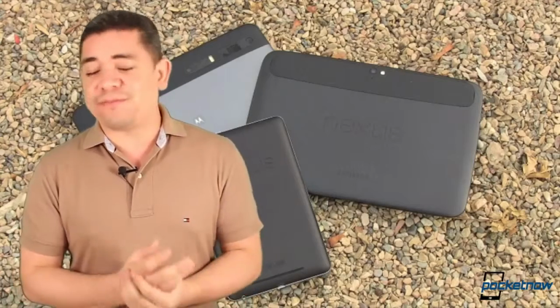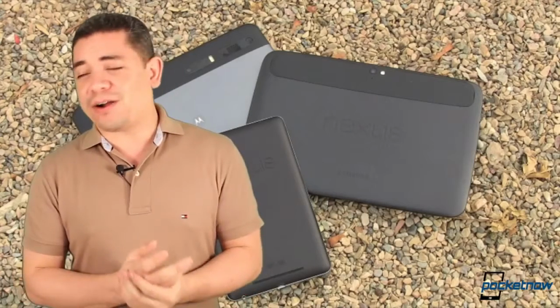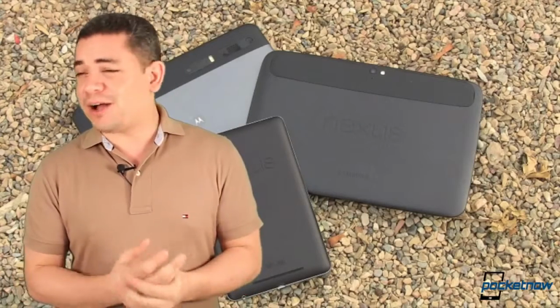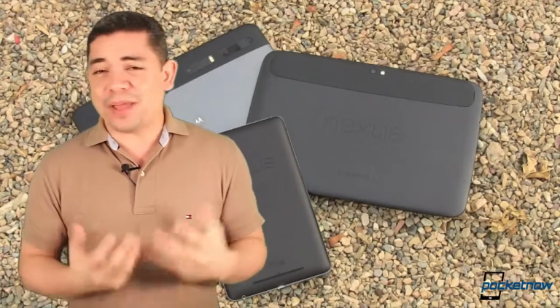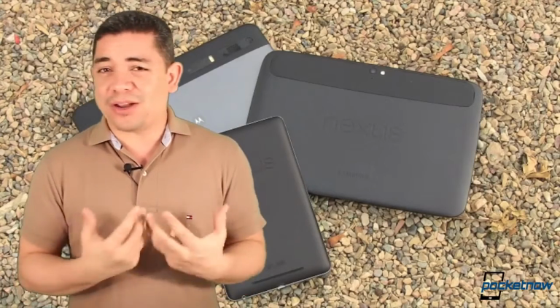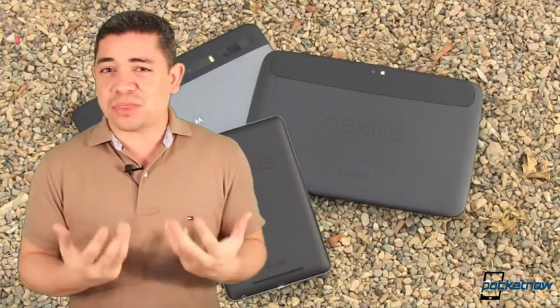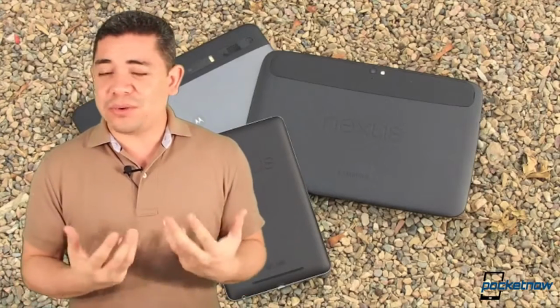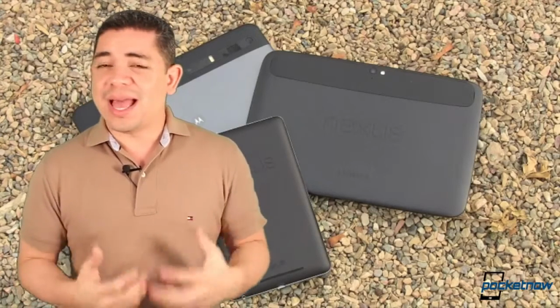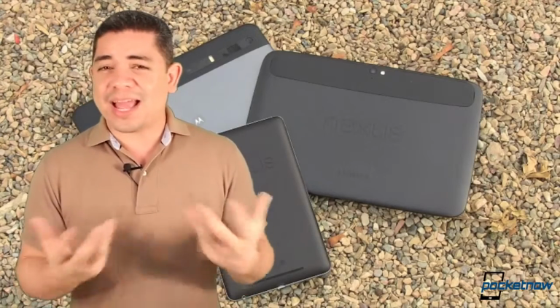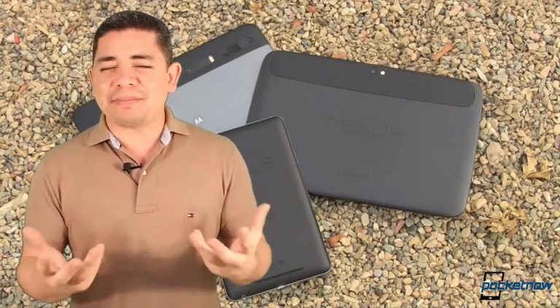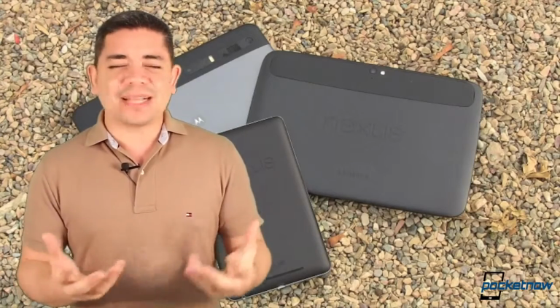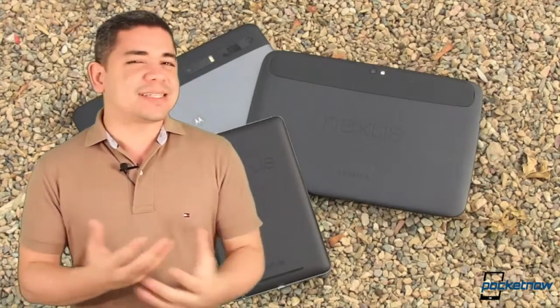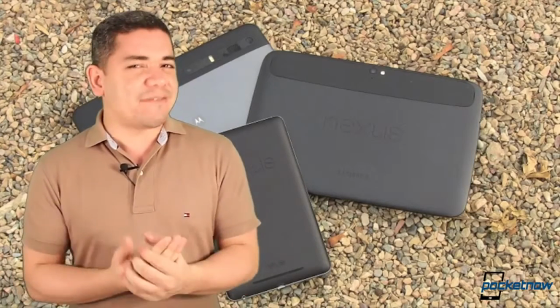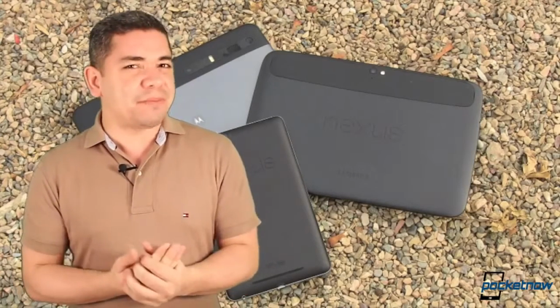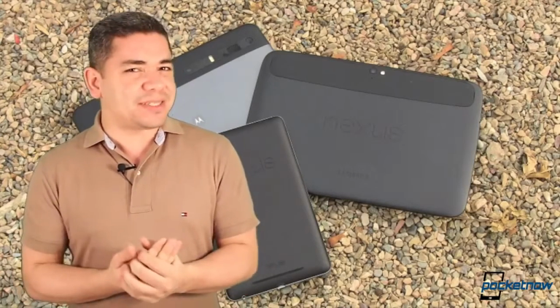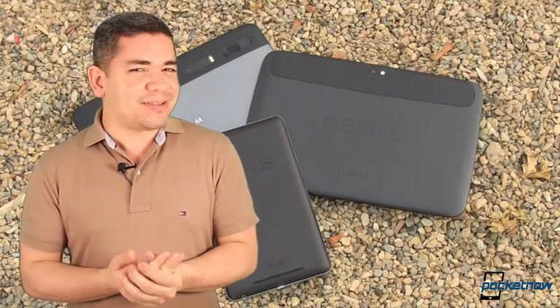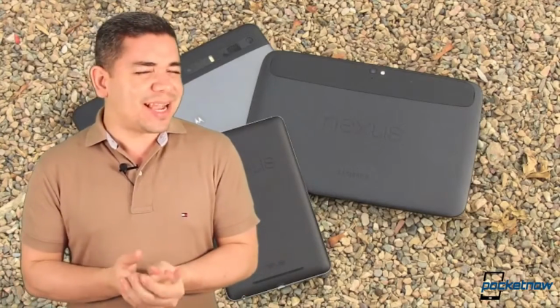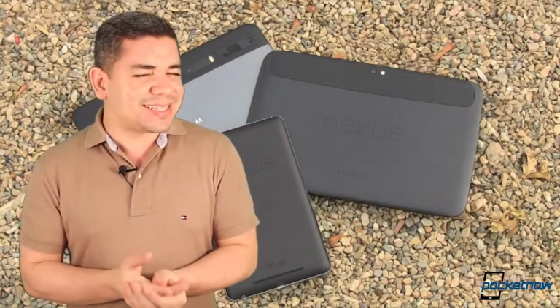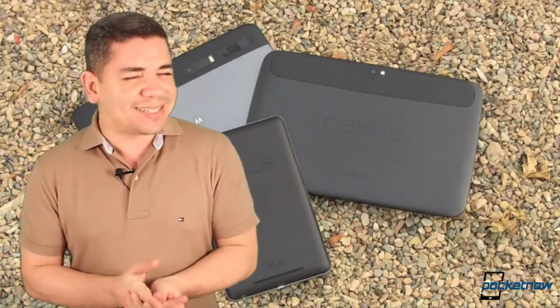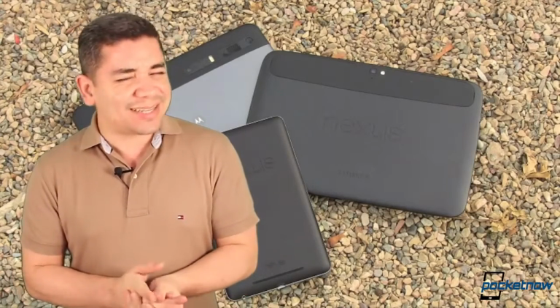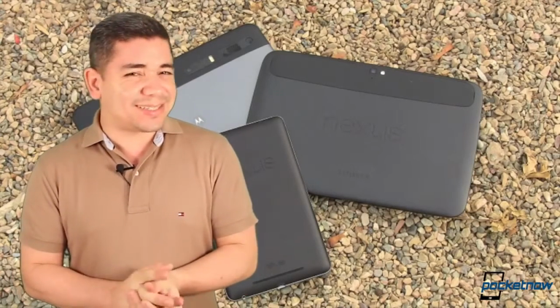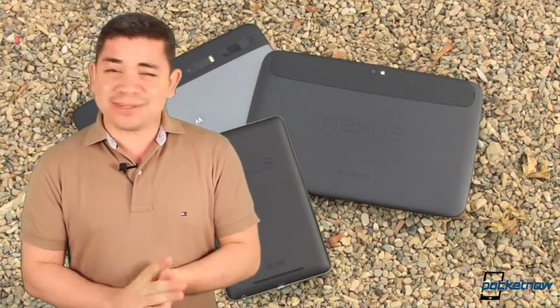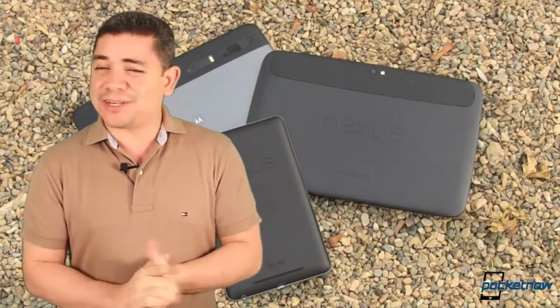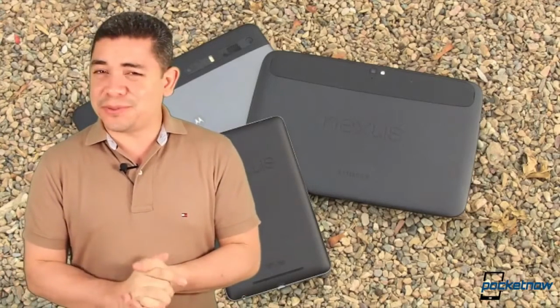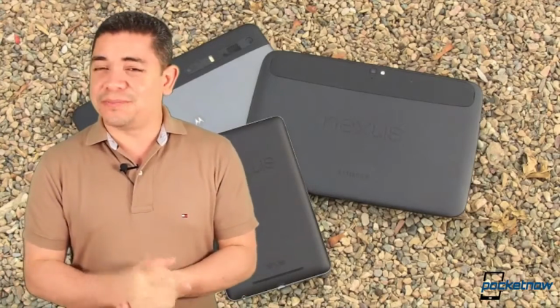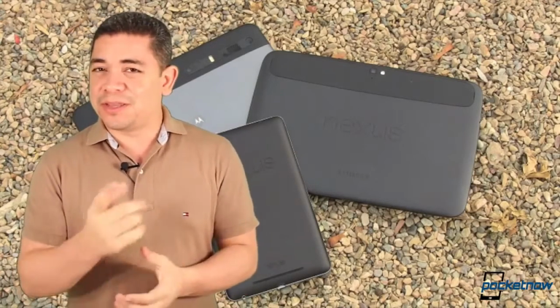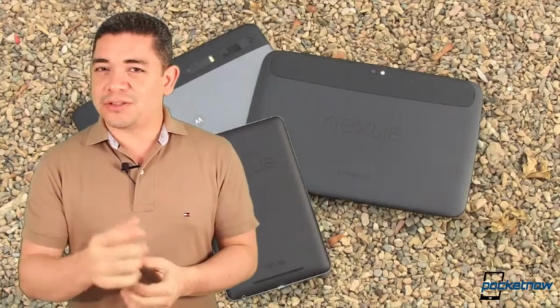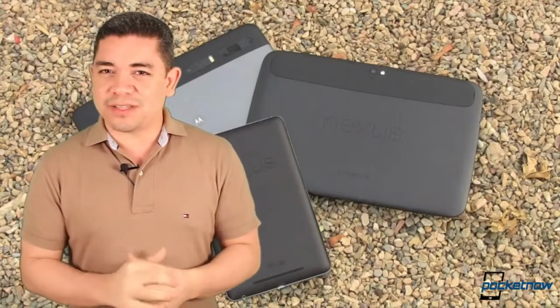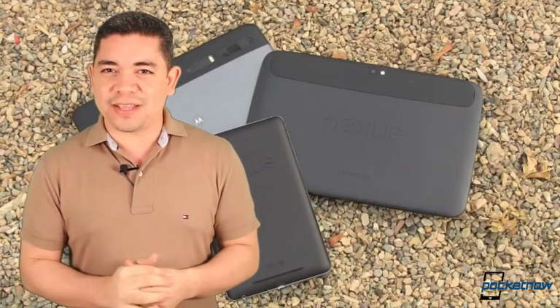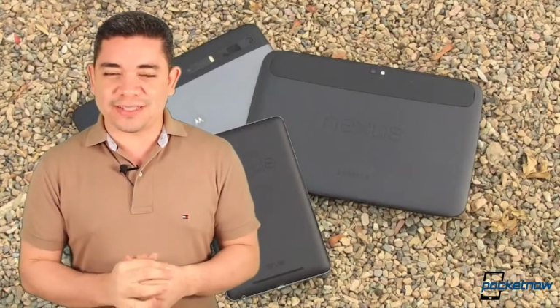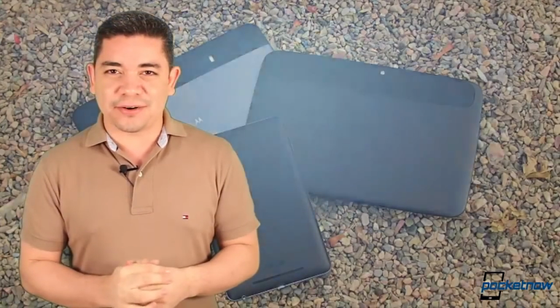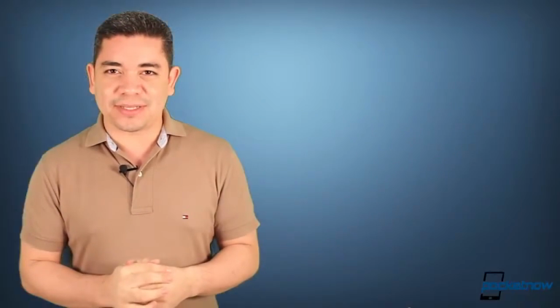So far, I'll be honest with you, I kept the Nexus 7, but still, the Nexus 10 is really cool. You should definitely consider it.